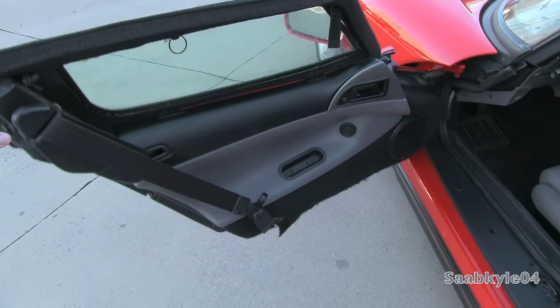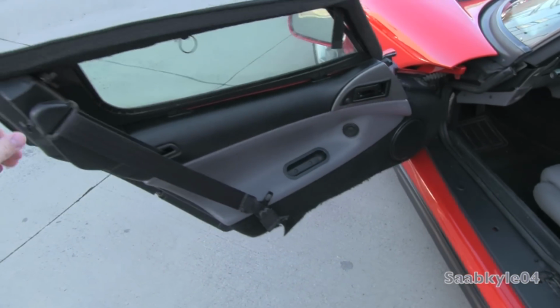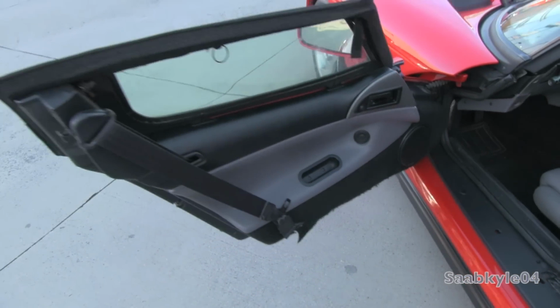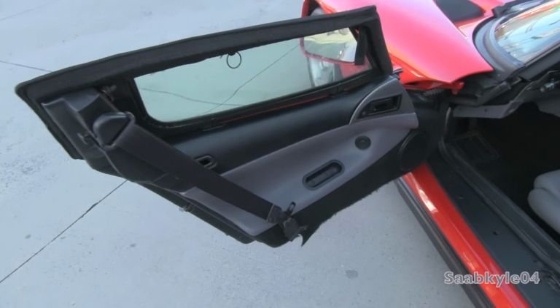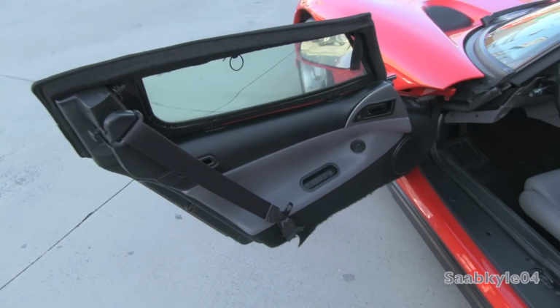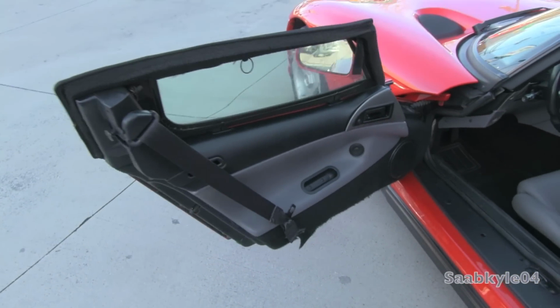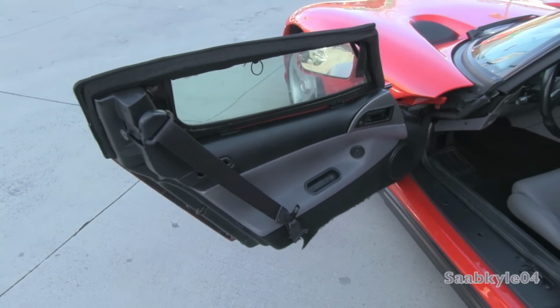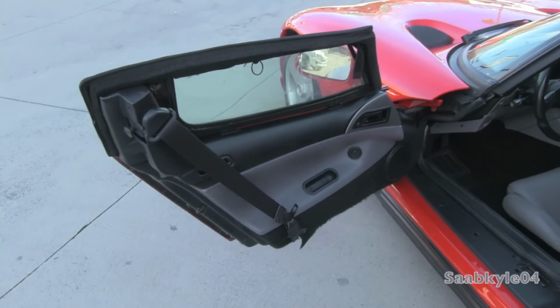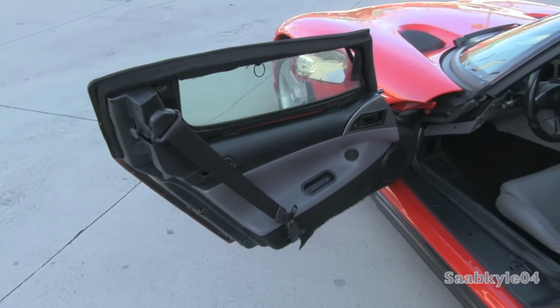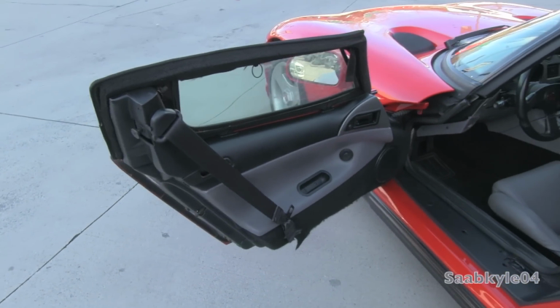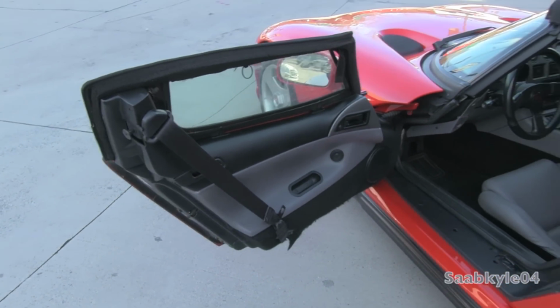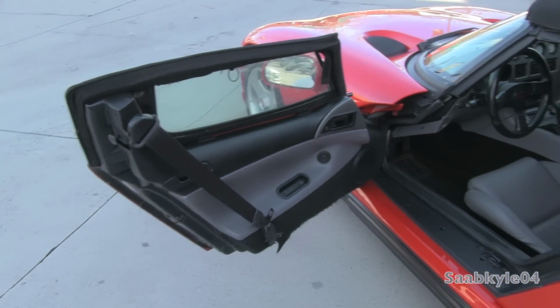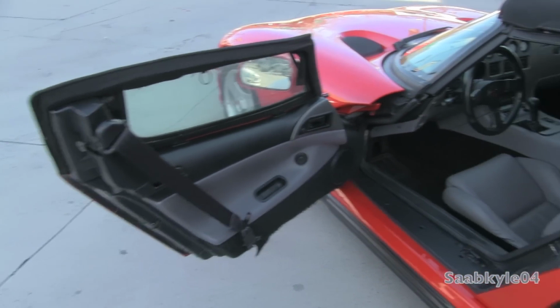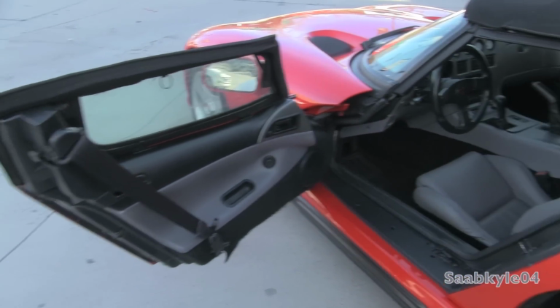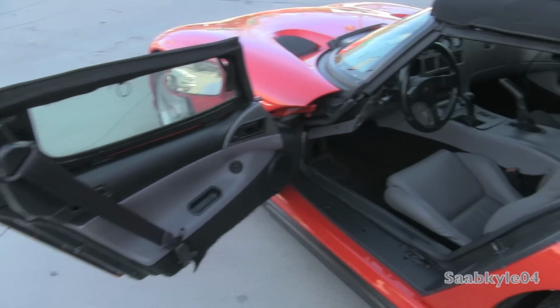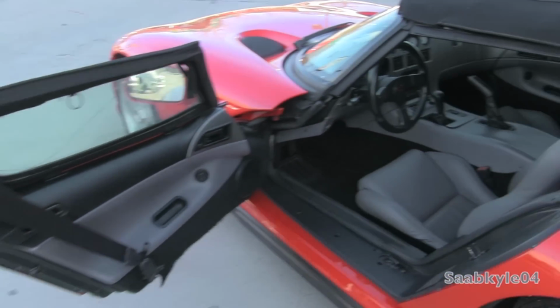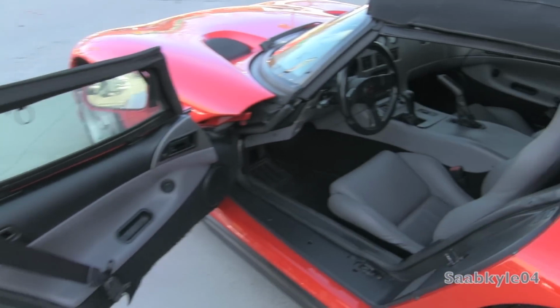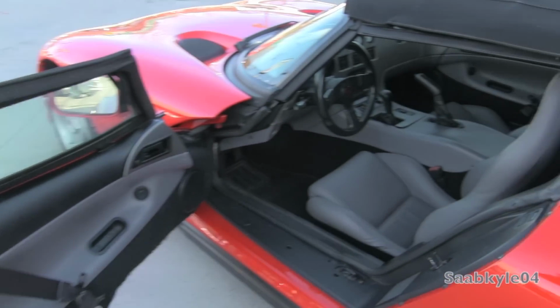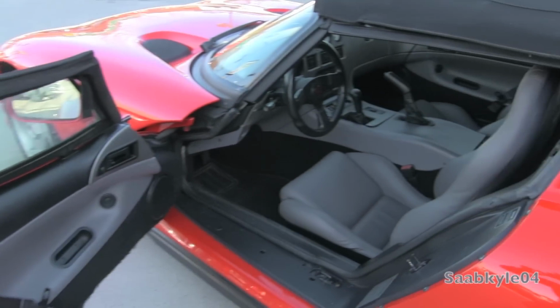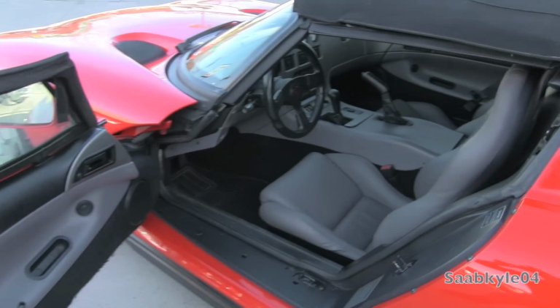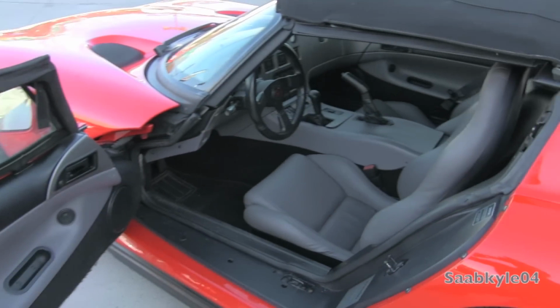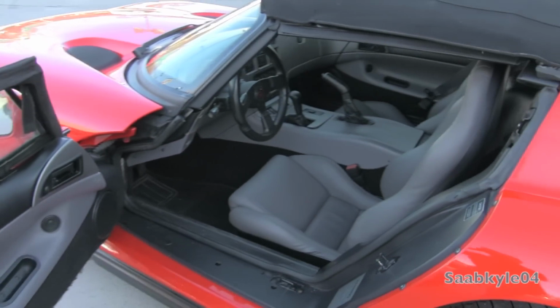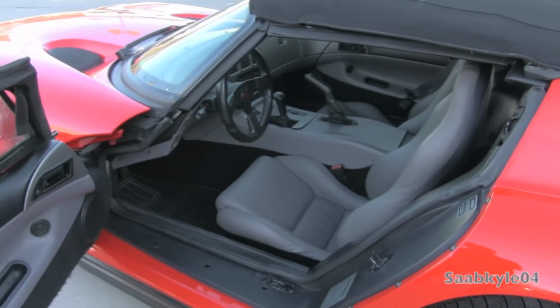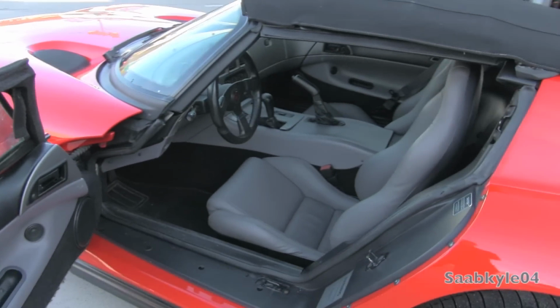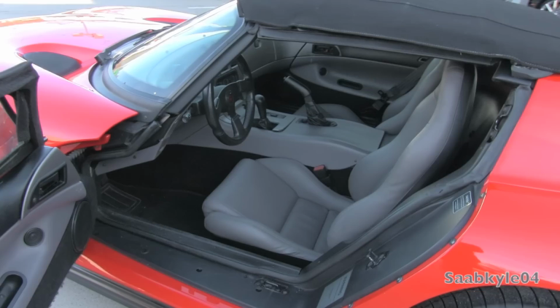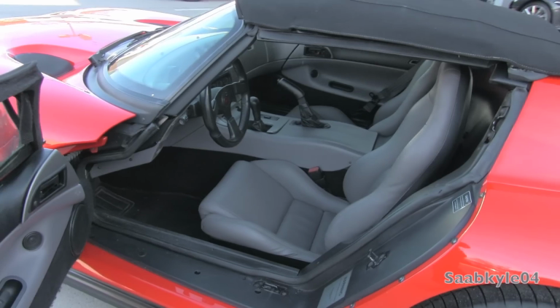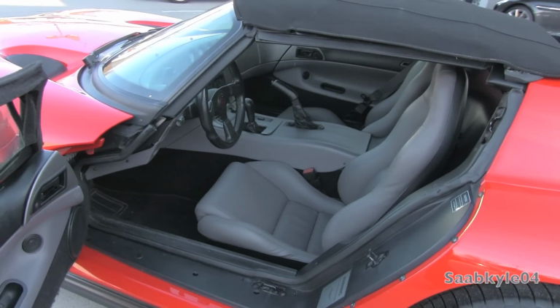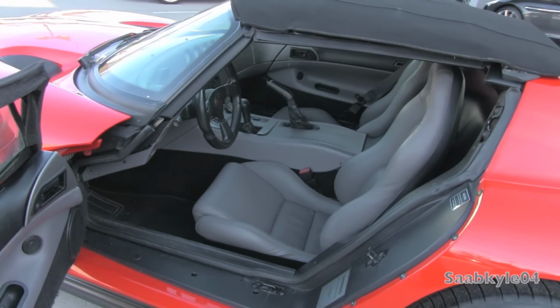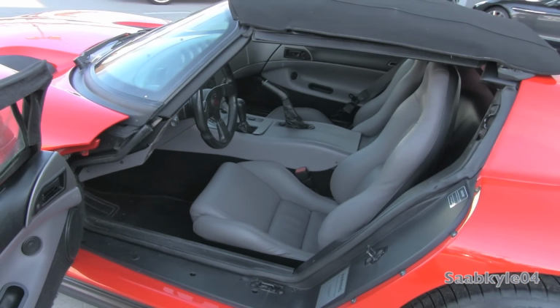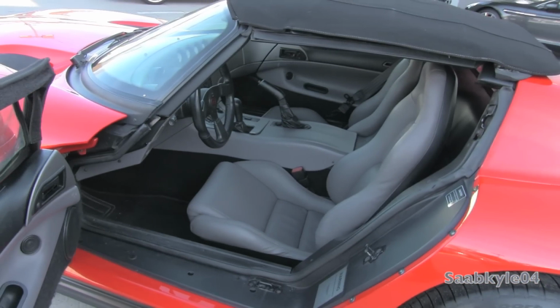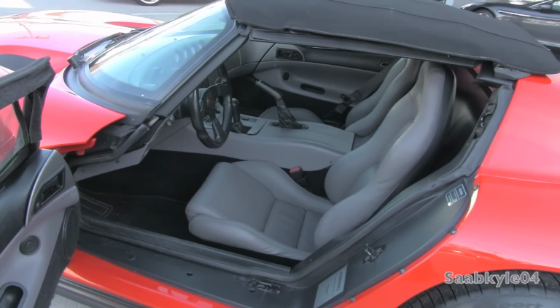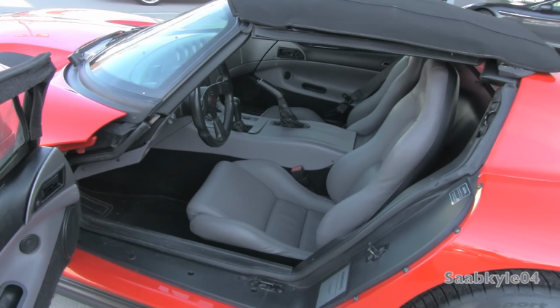The exterior color is known as Viper Red, featuring a gray vinyl interior.